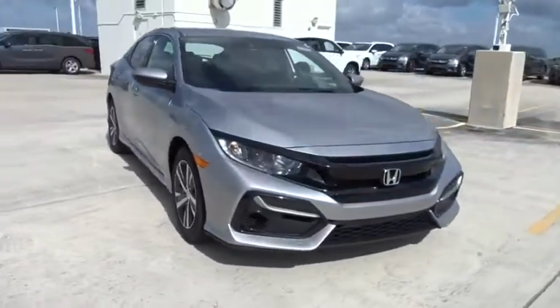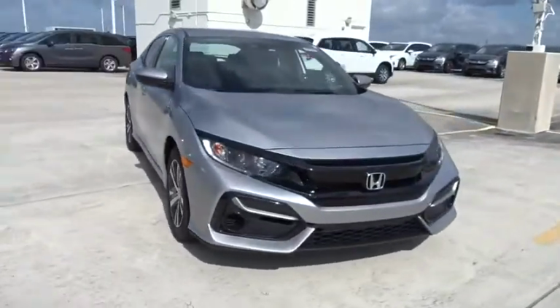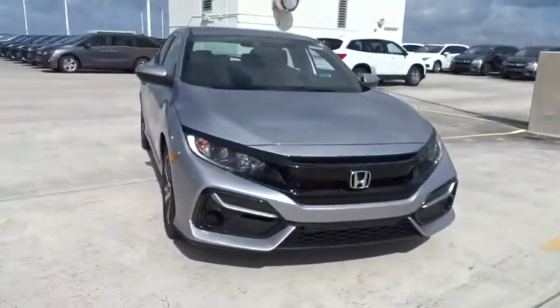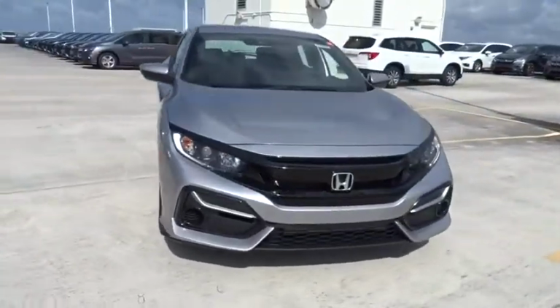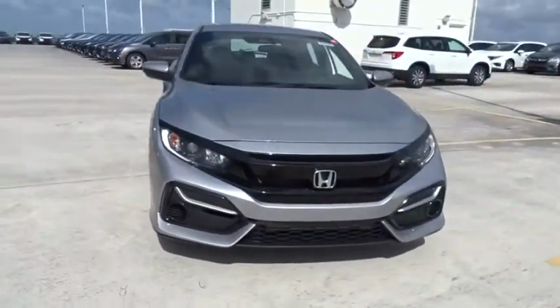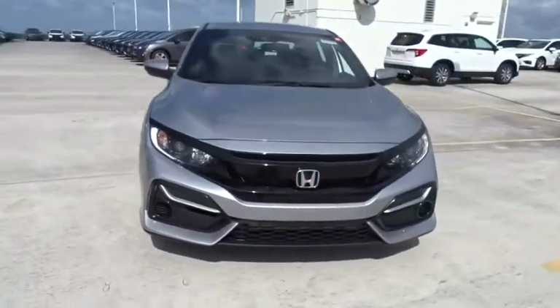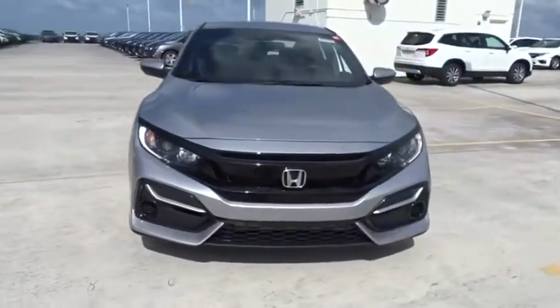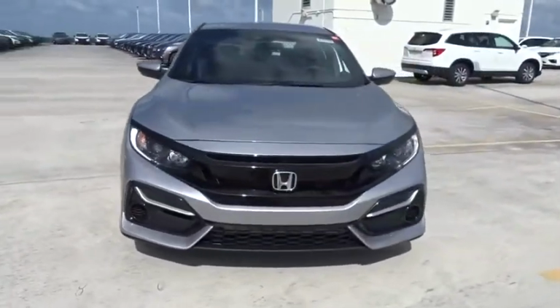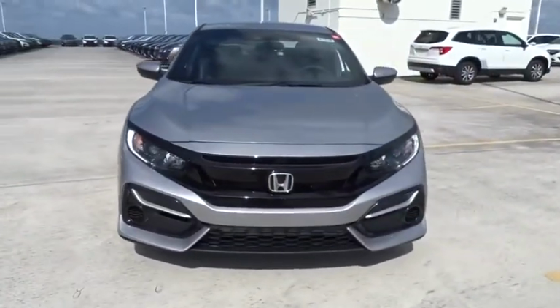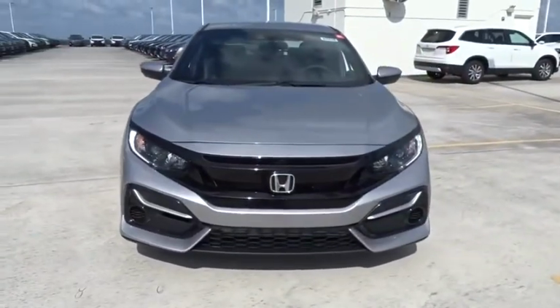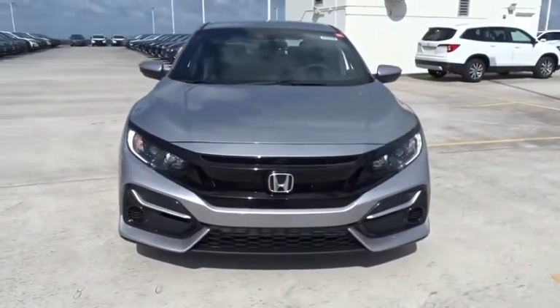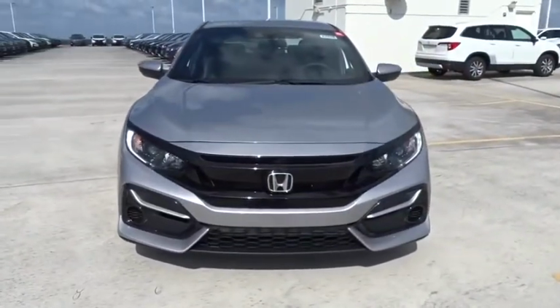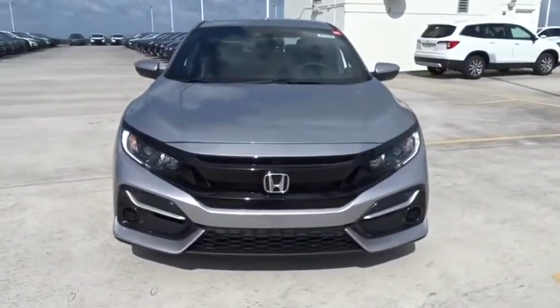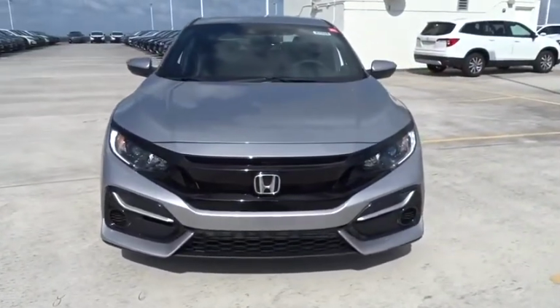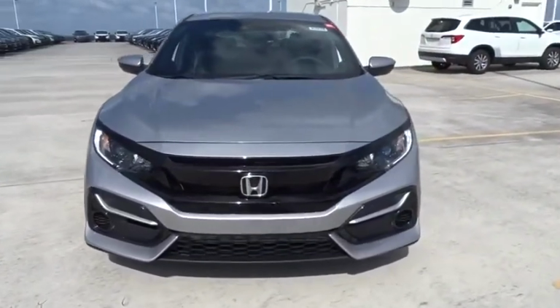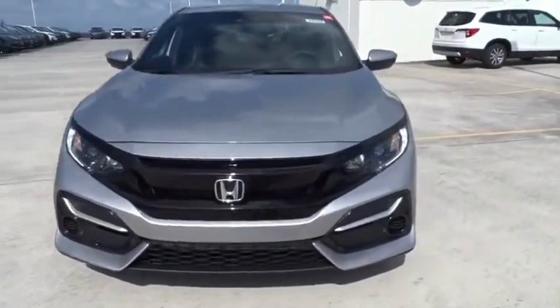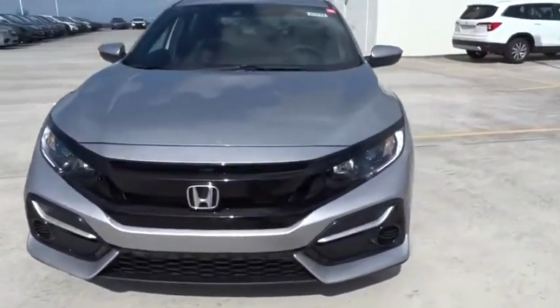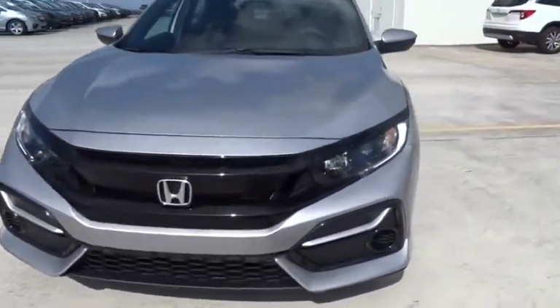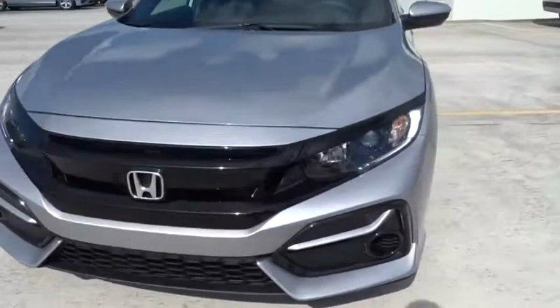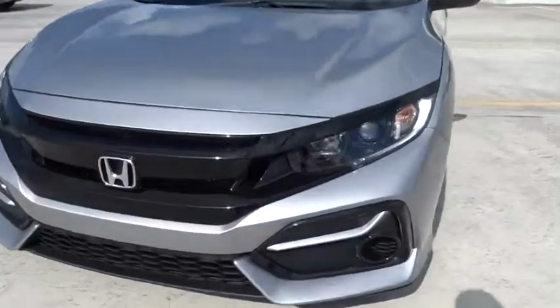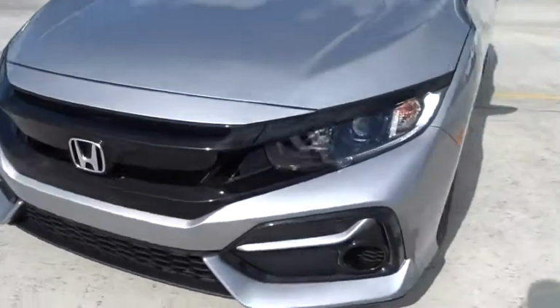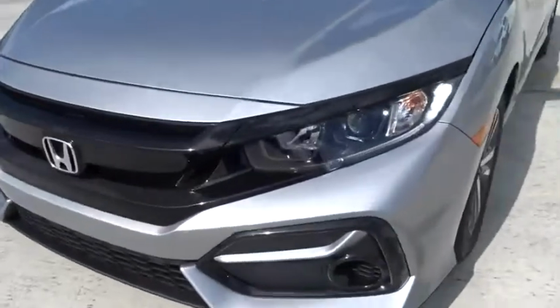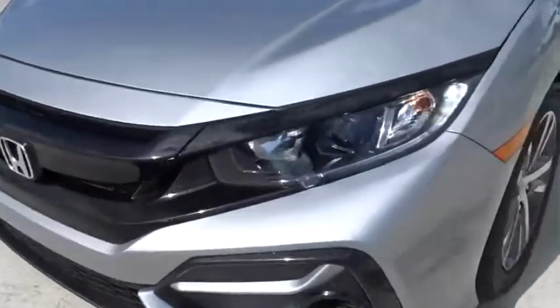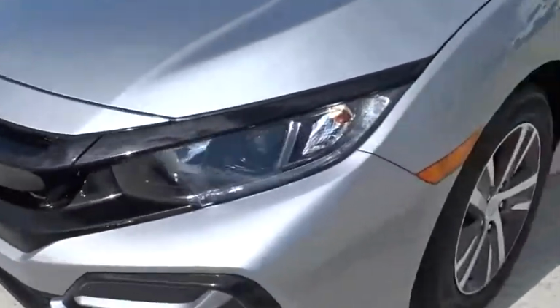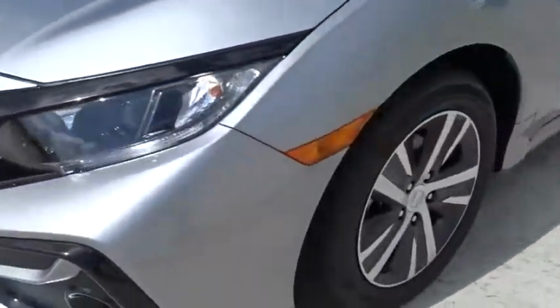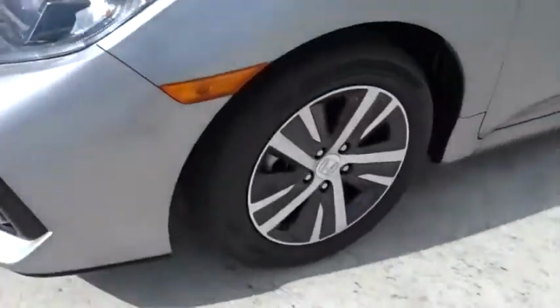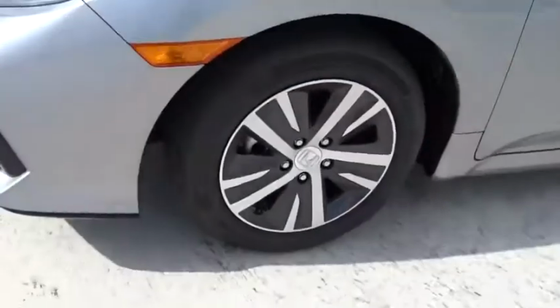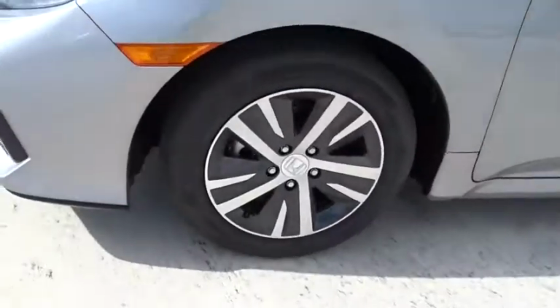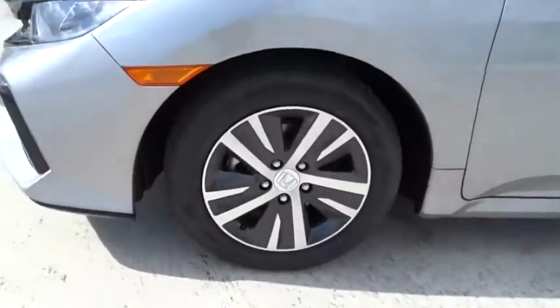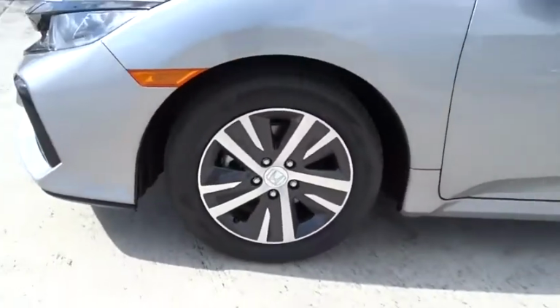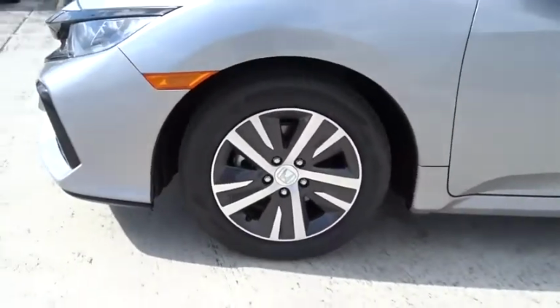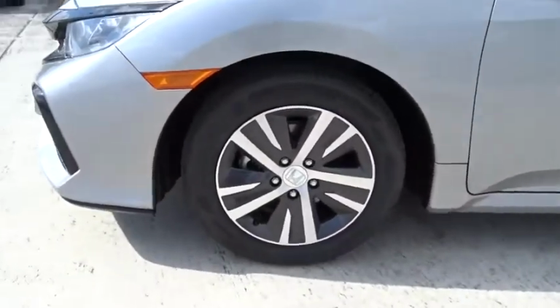Daytime running lights, rear wiper, power mirrors, privacy glass, tire pressure monitoring system, adaptive cruise control.